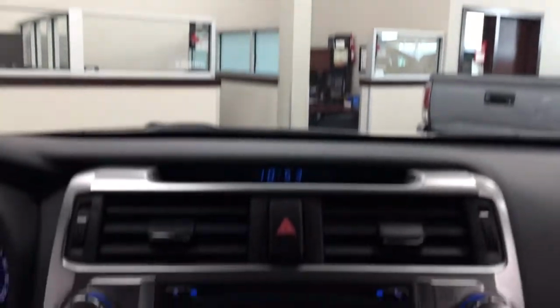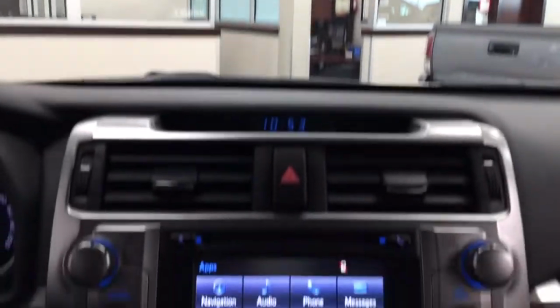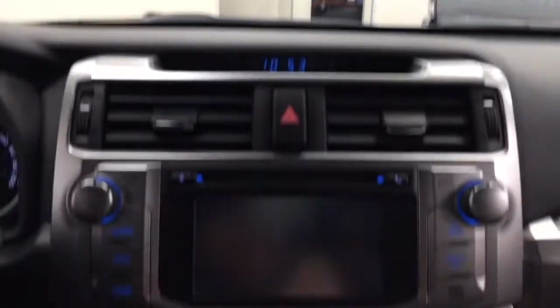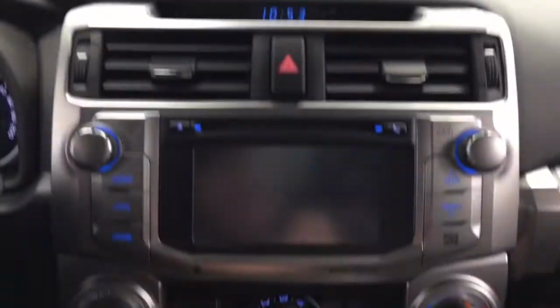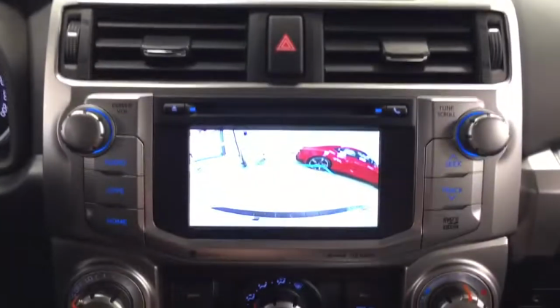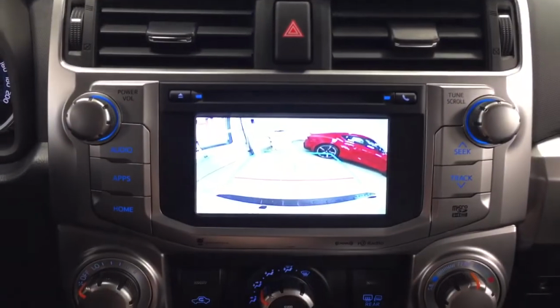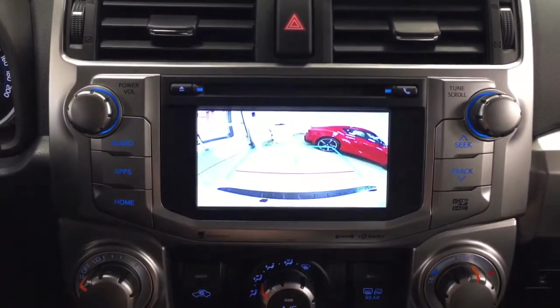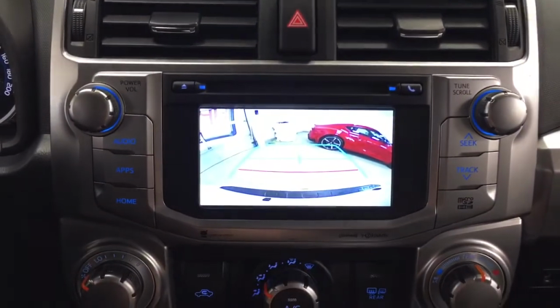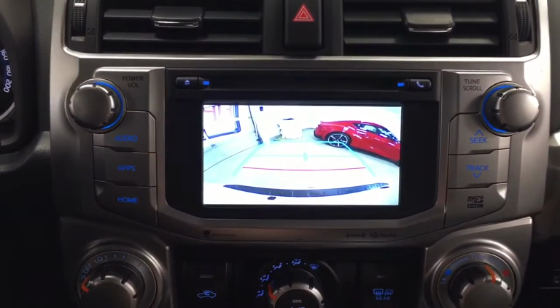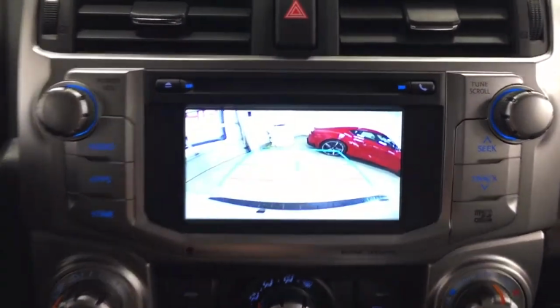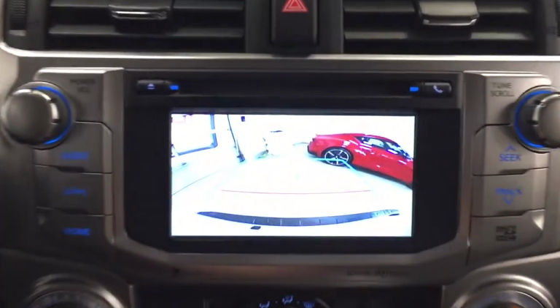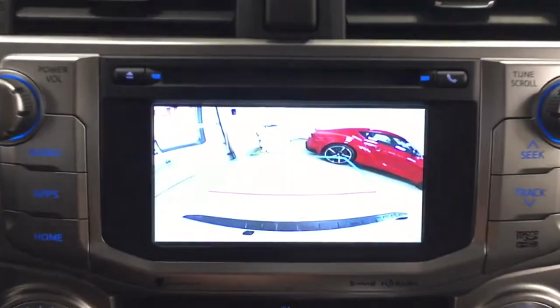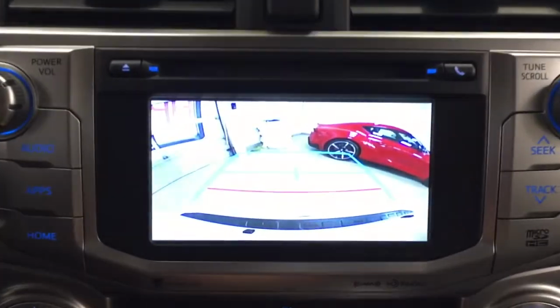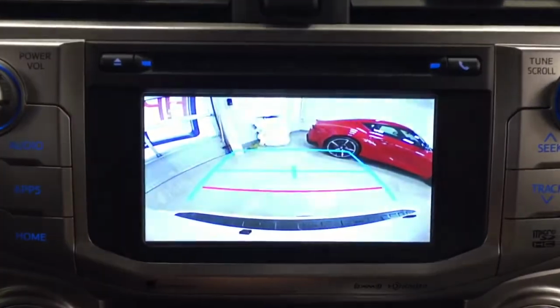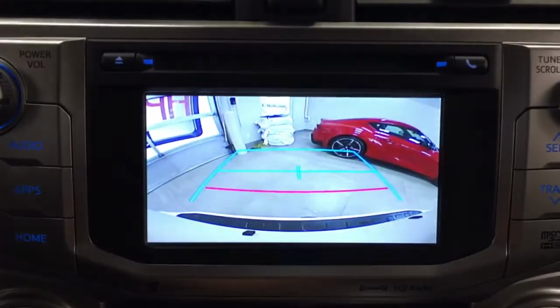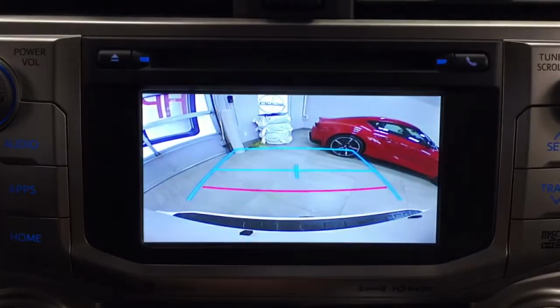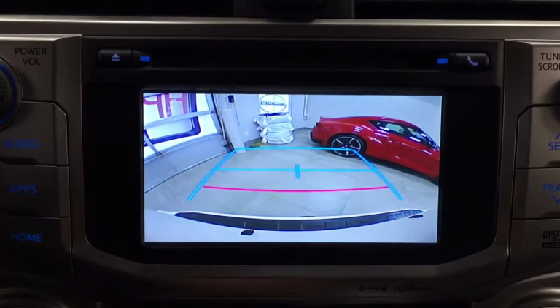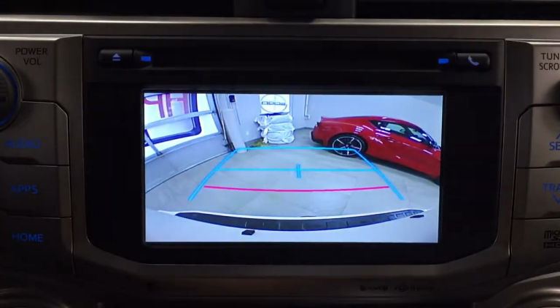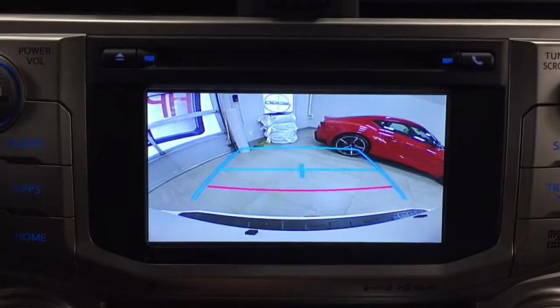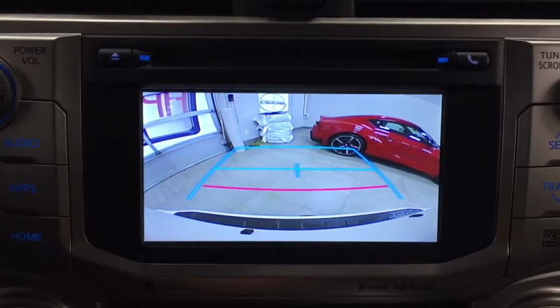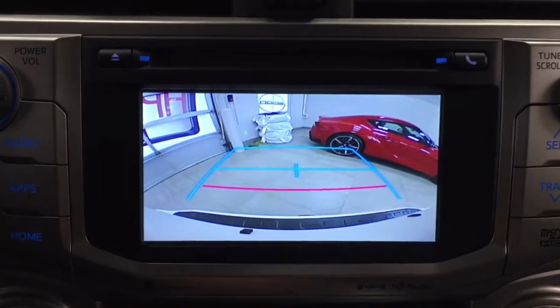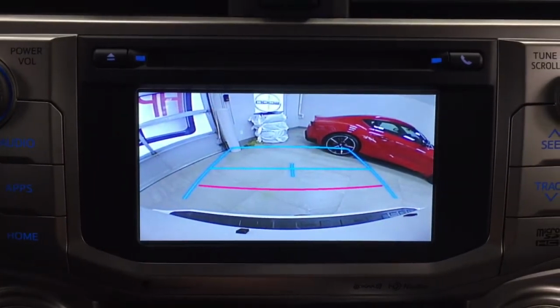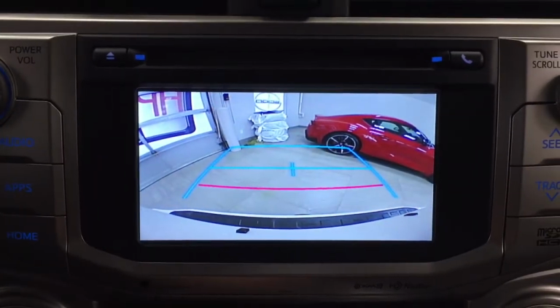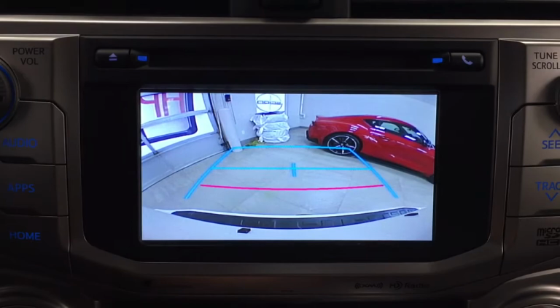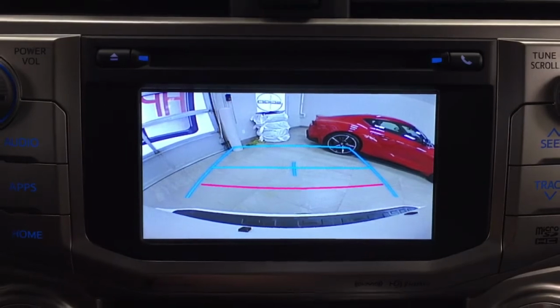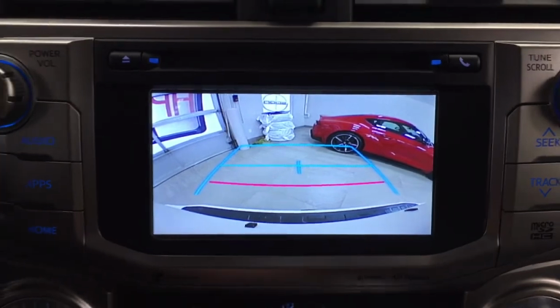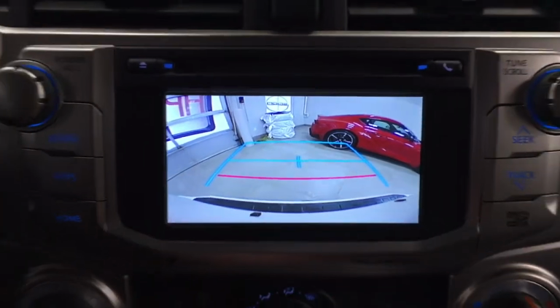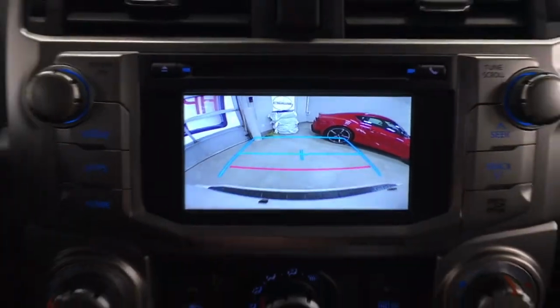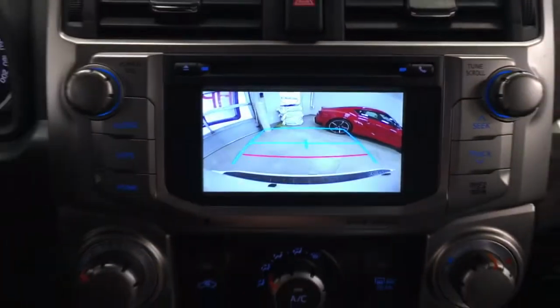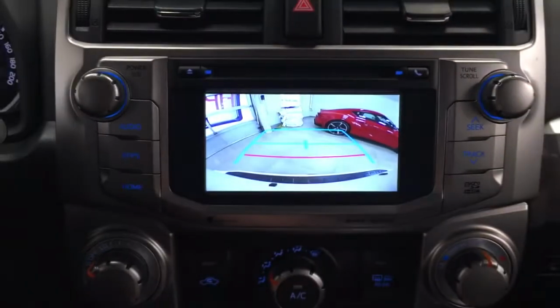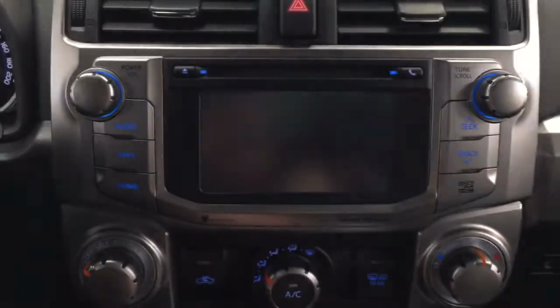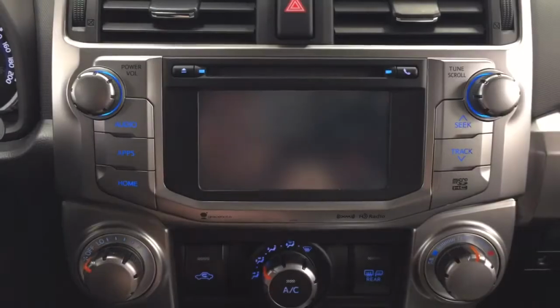Throwing this into reverse, as you can see you have those nice guiding lines making things much easier for you when you back into a stall.